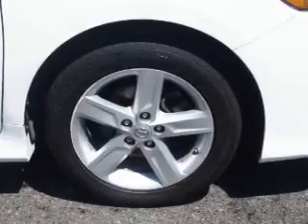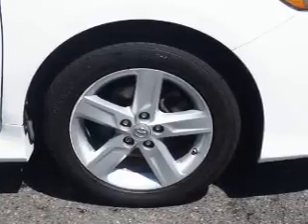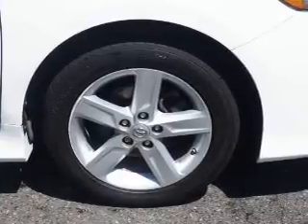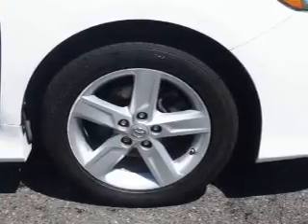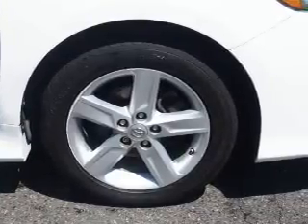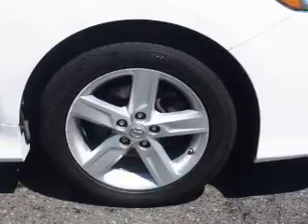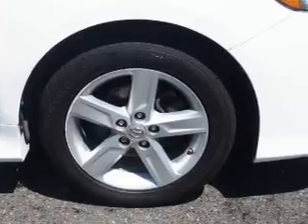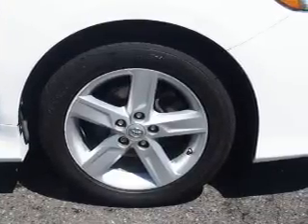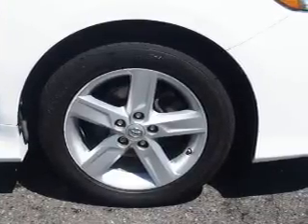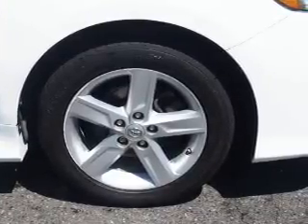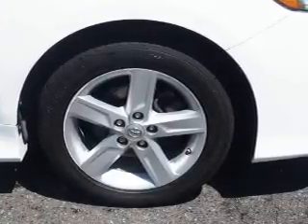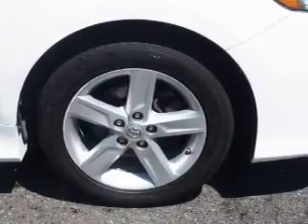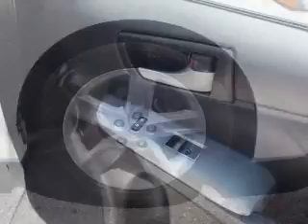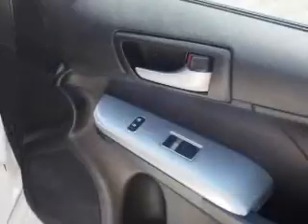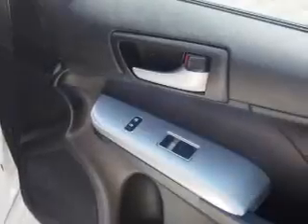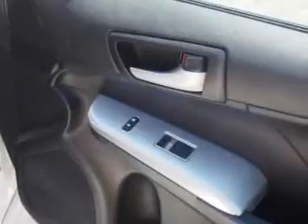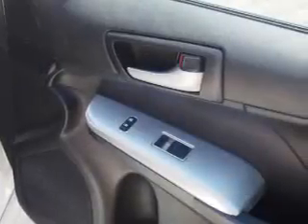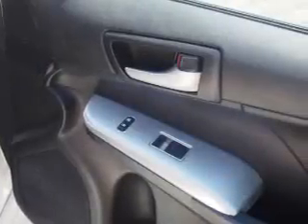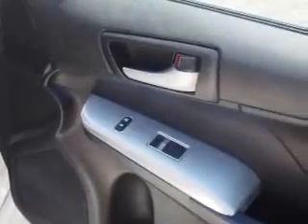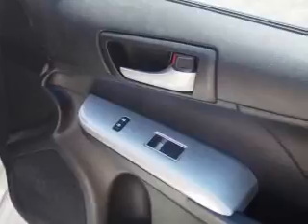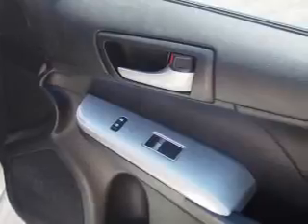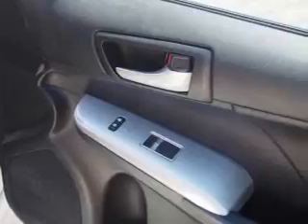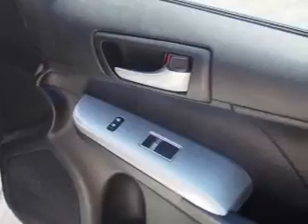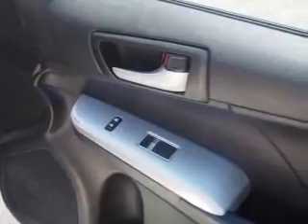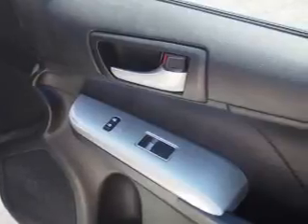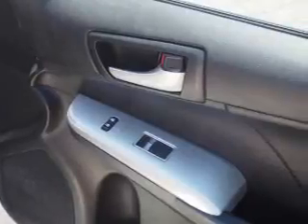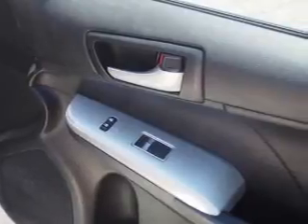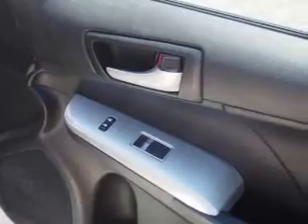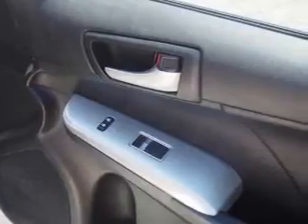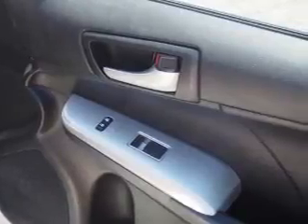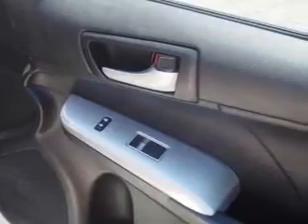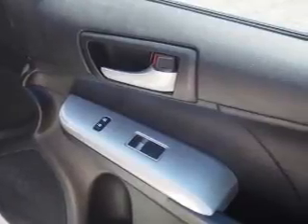Side impact door beams, child safety locks, a navigation system, and iPod integration.